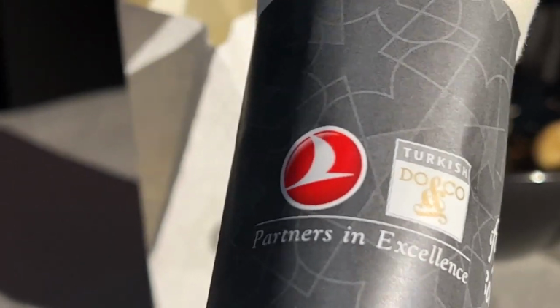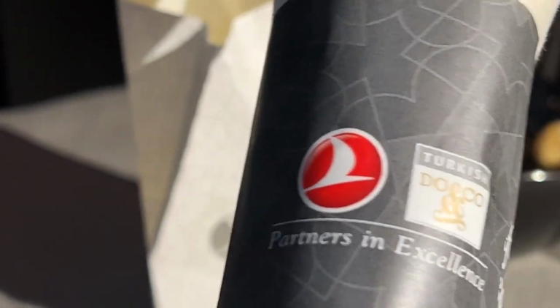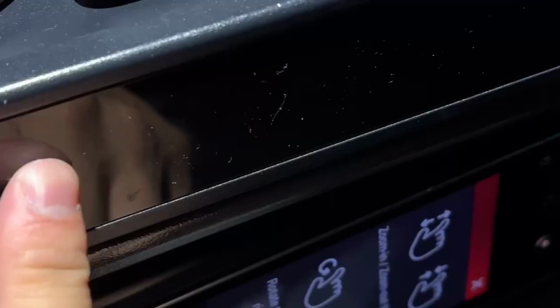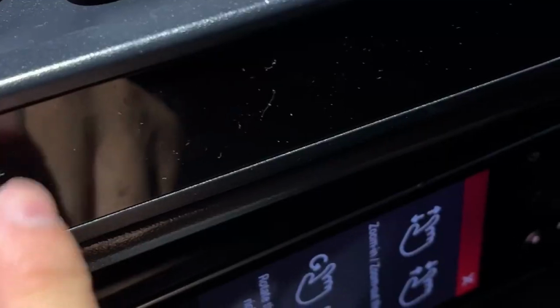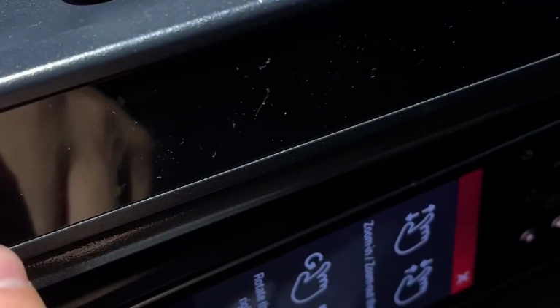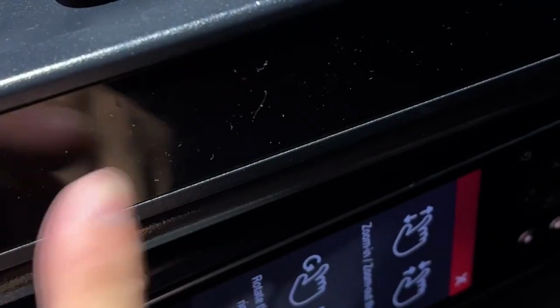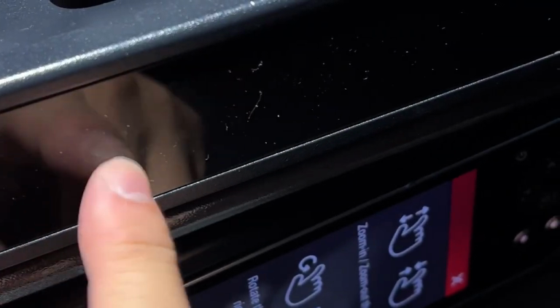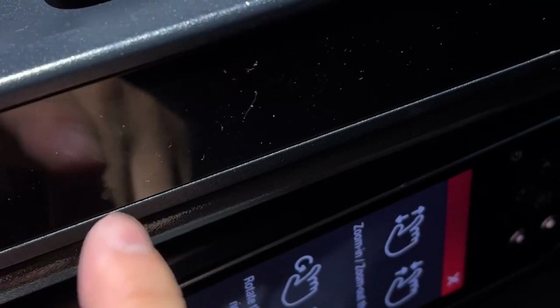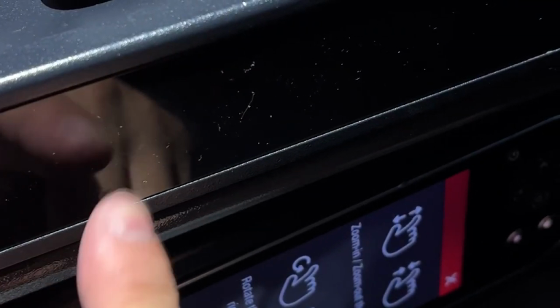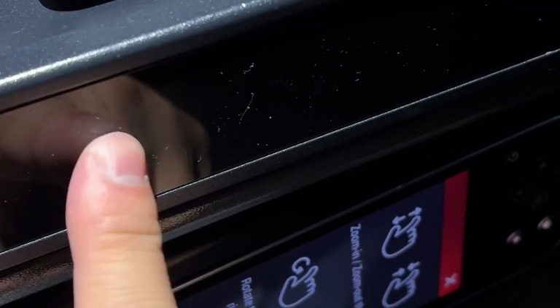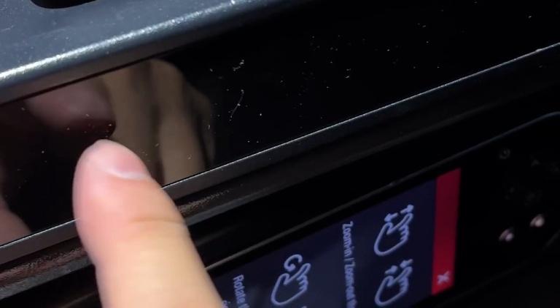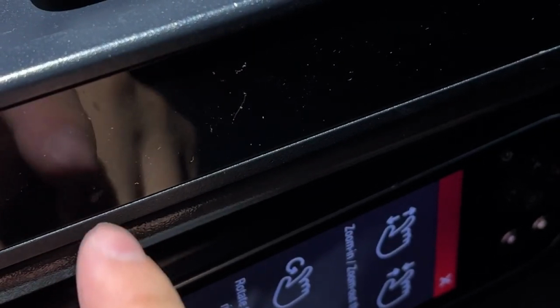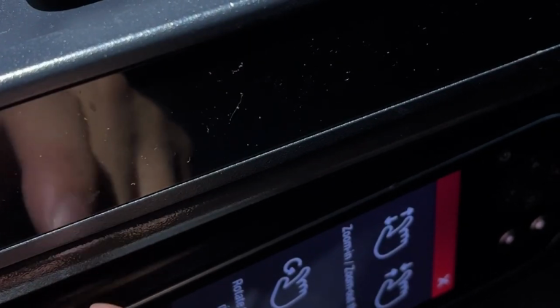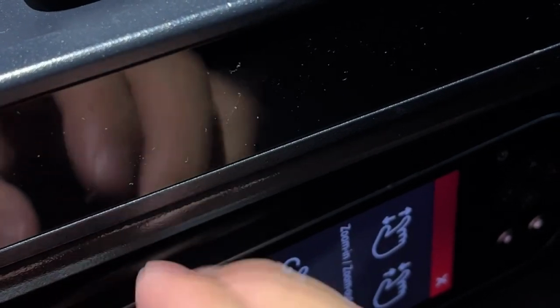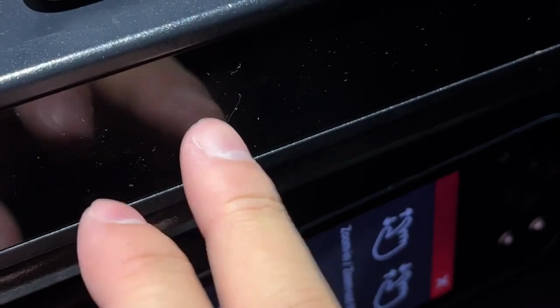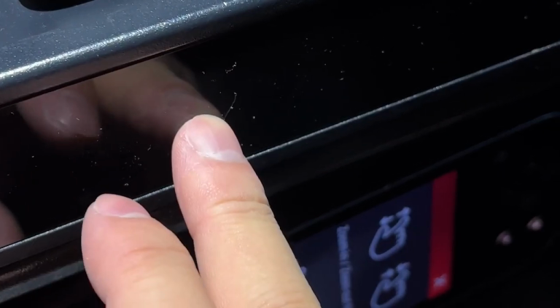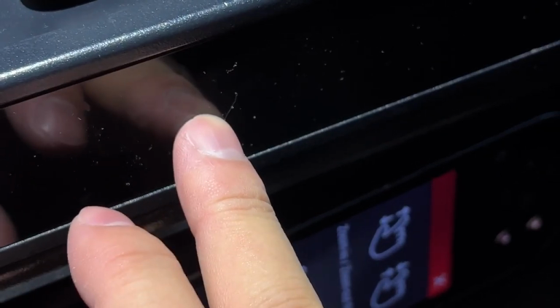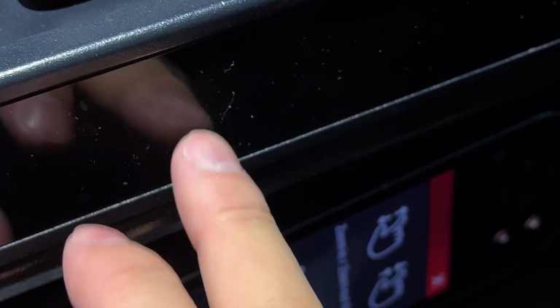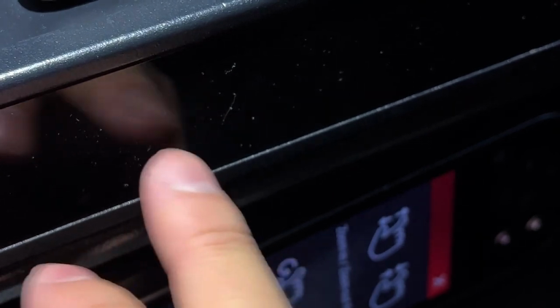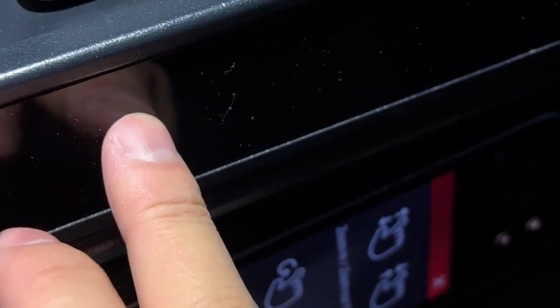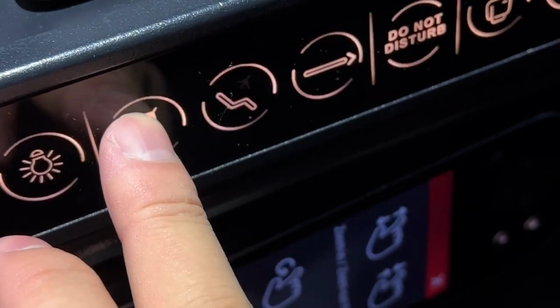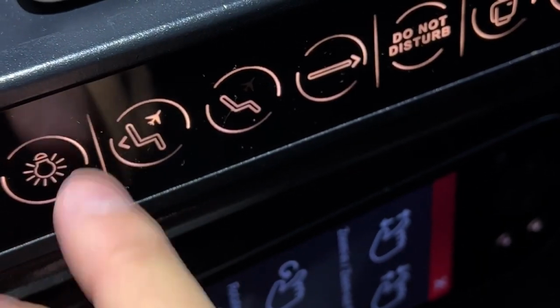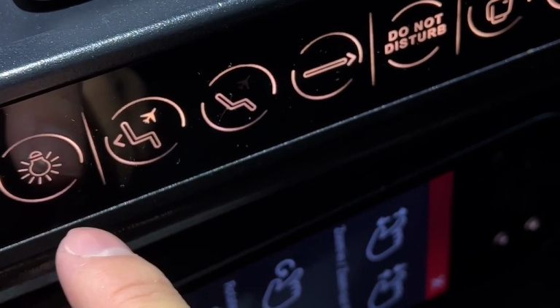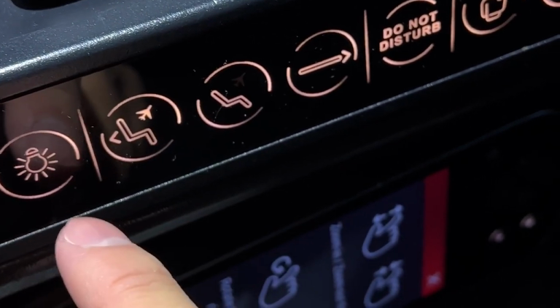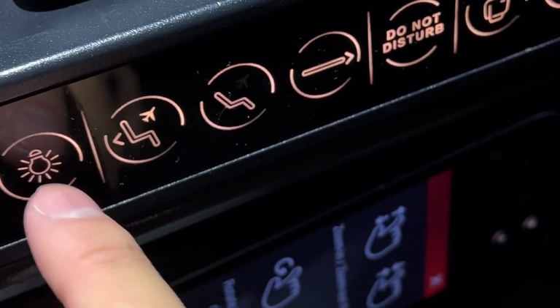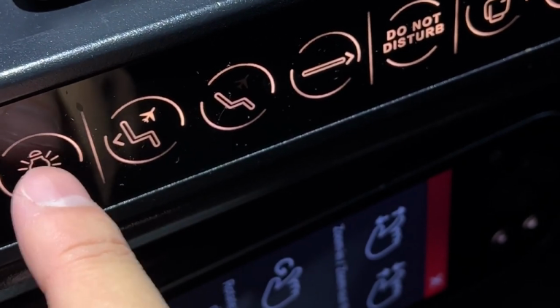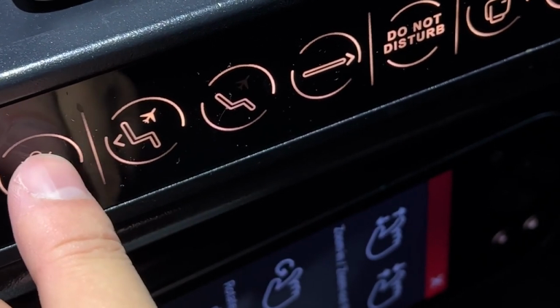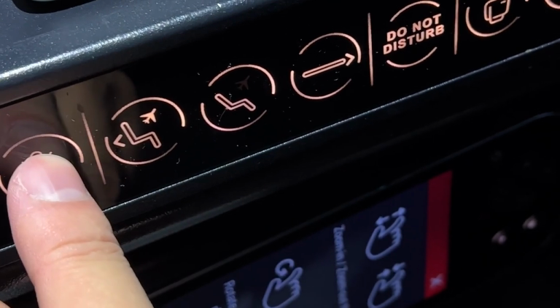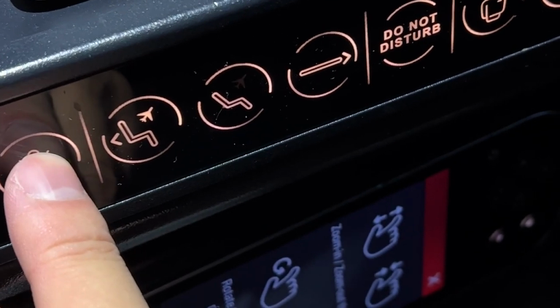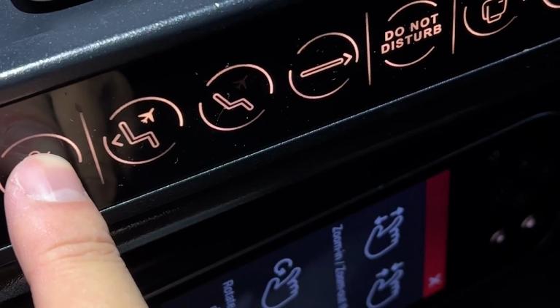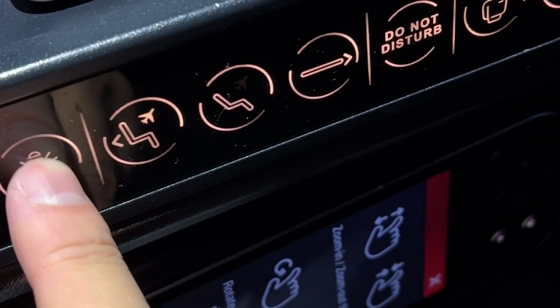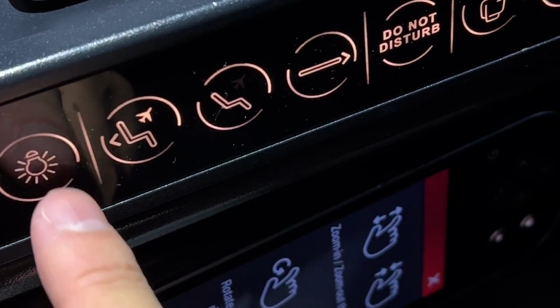After that meal, it's time to catch some sleep. The thing I hate about this seat is that the seat controls are kind of hidden and they're kind of difficult to use.